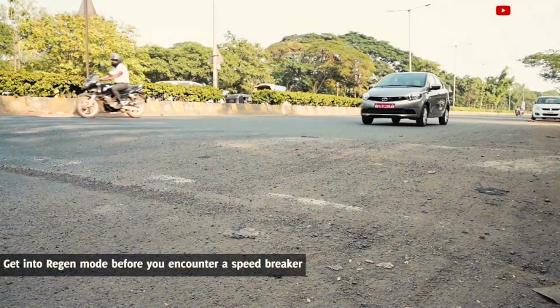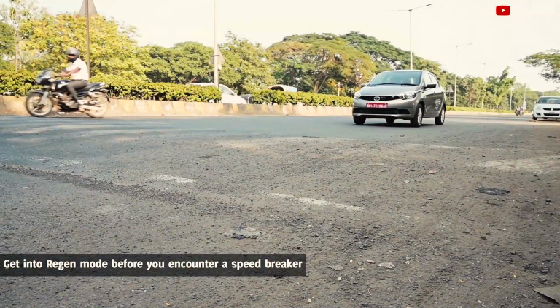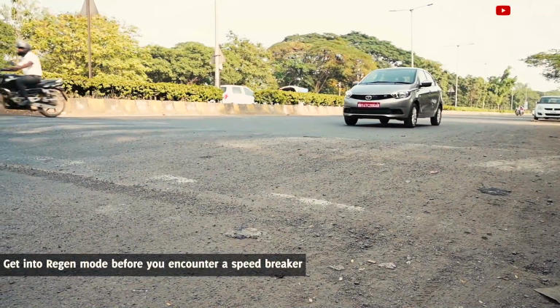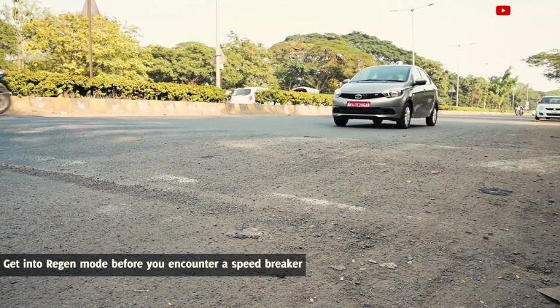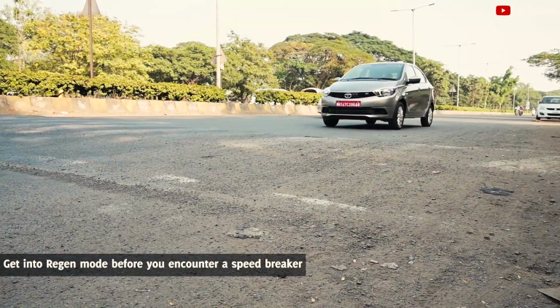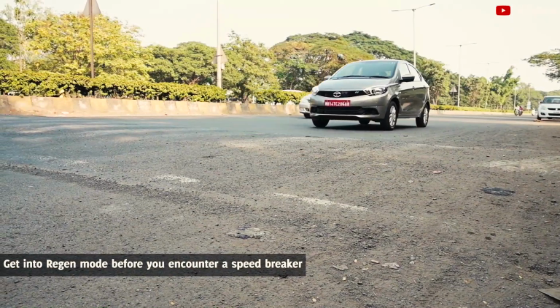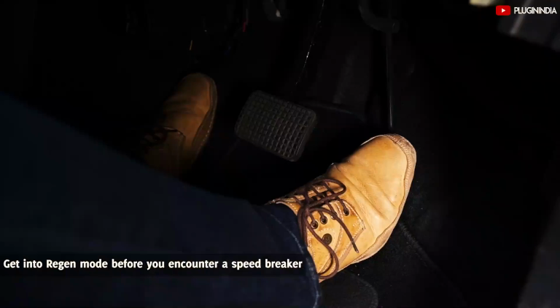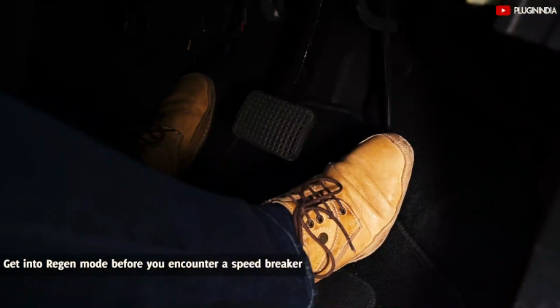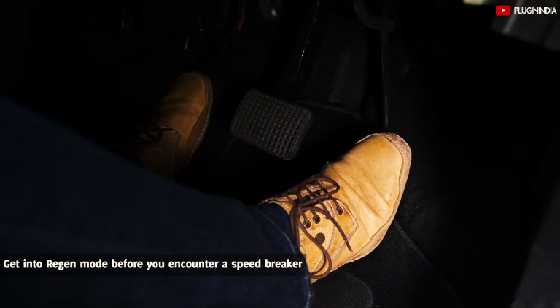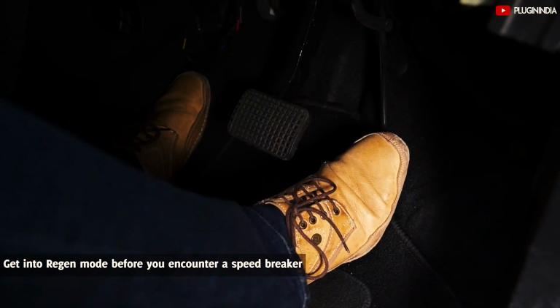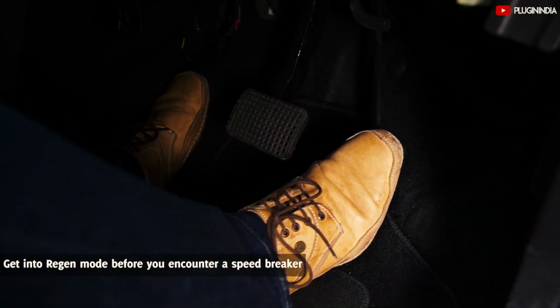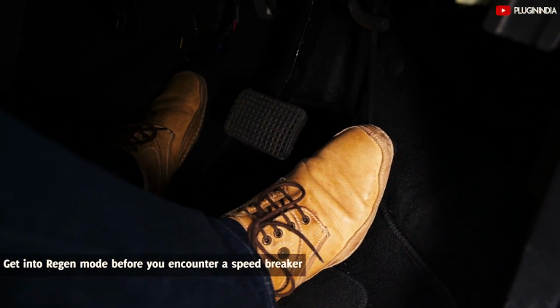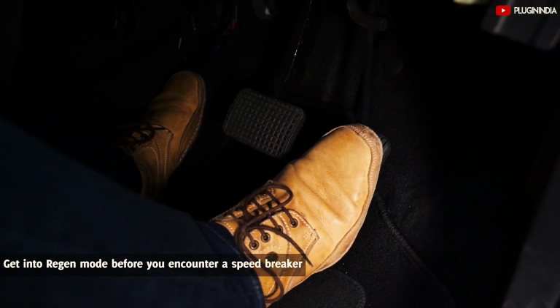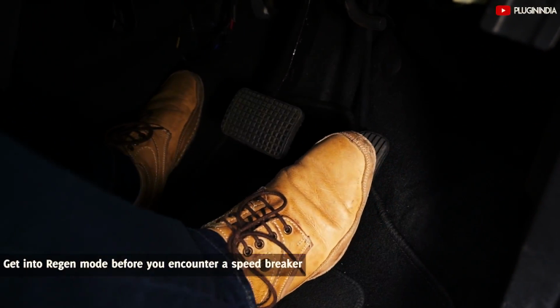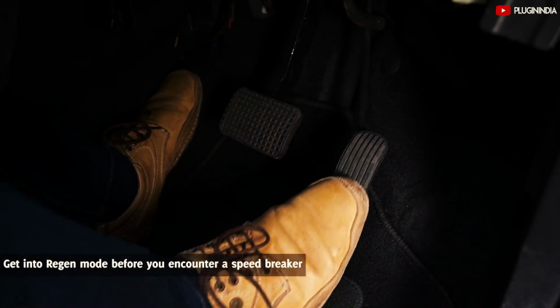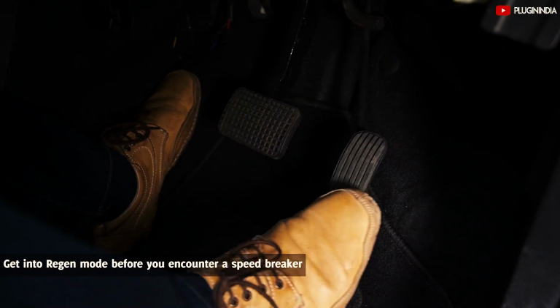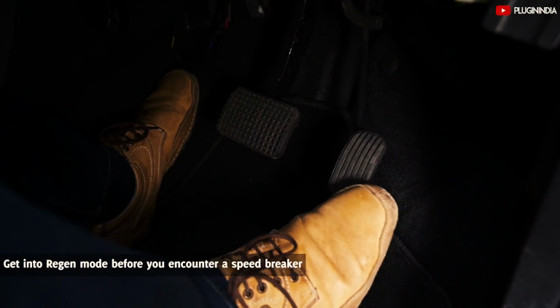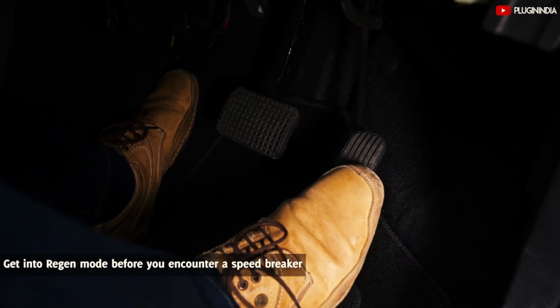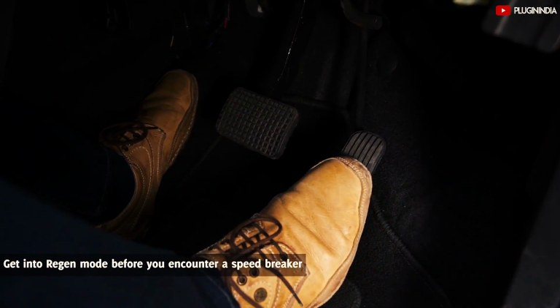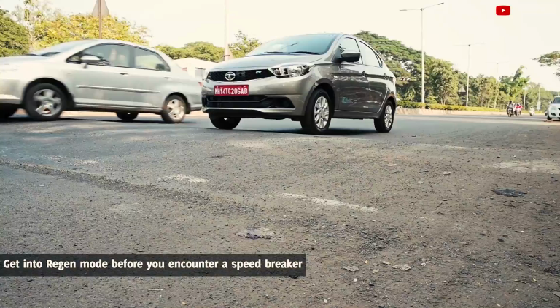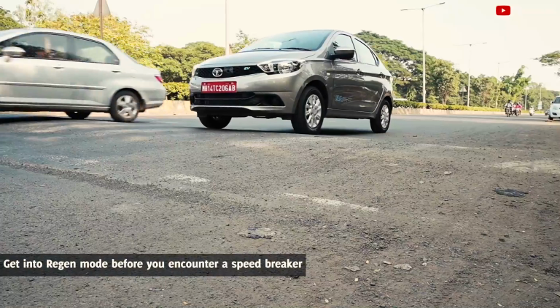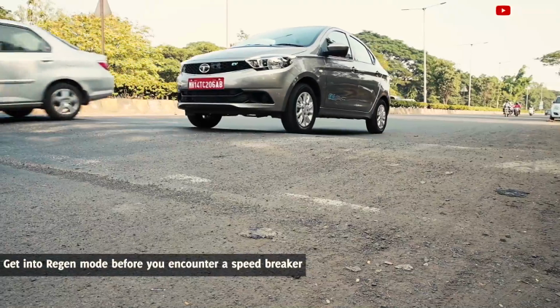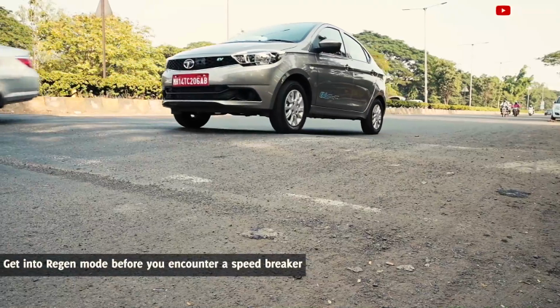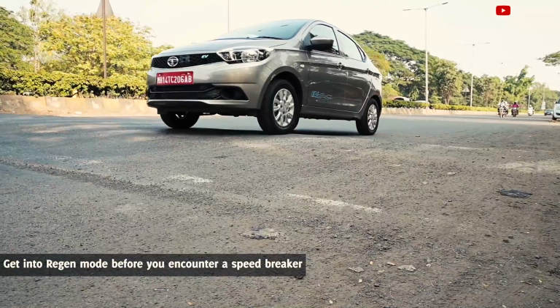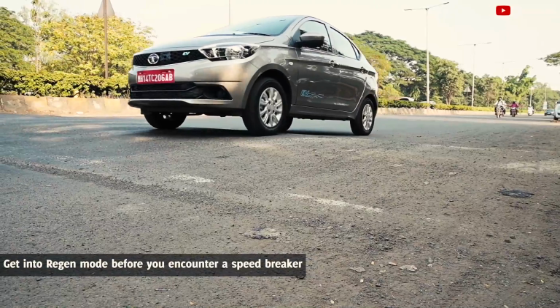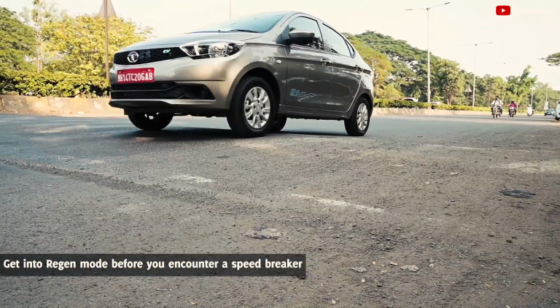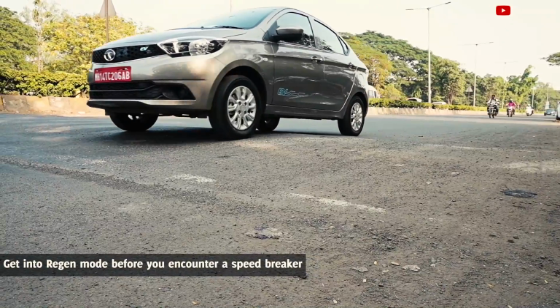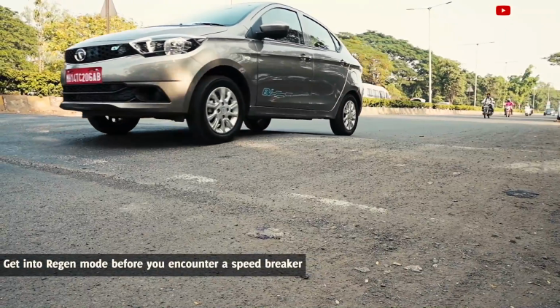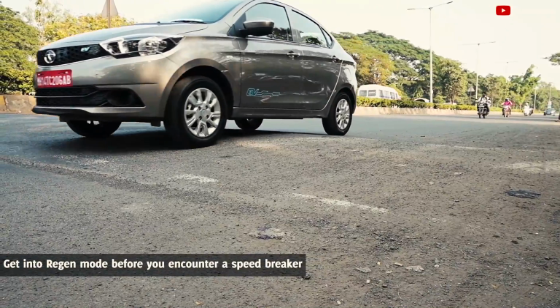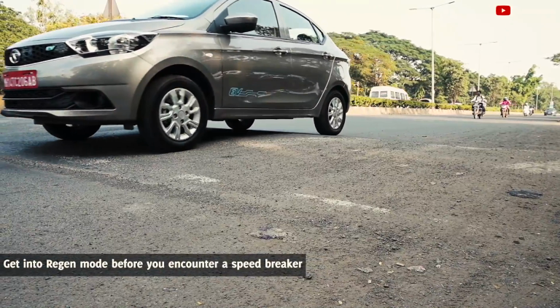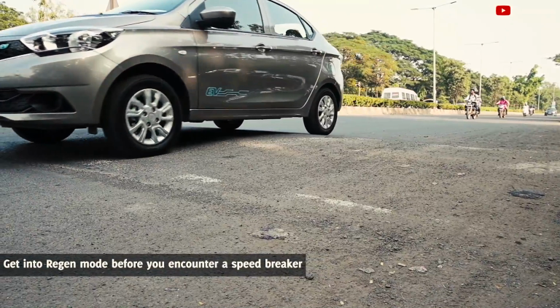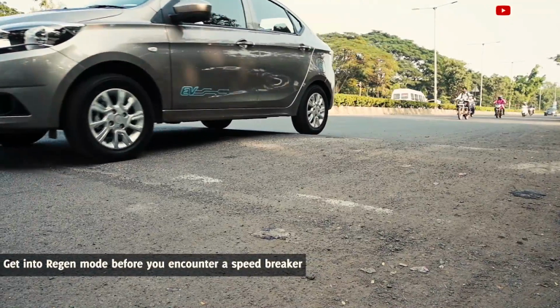If you see a speed breaker at a distance, you should release the accelerator pedal early and allow the vehicle to coast.